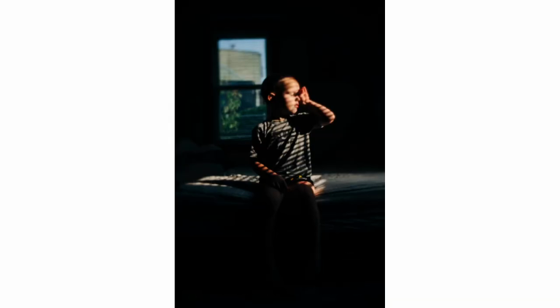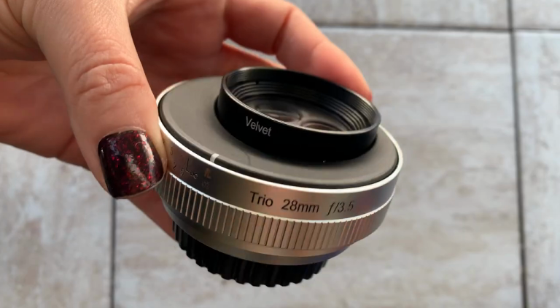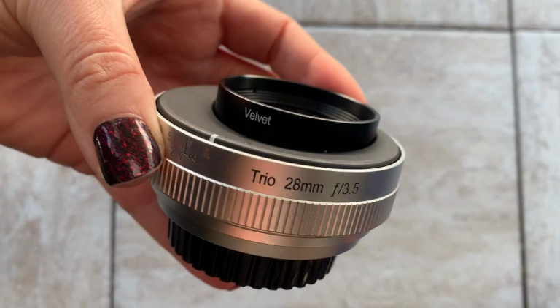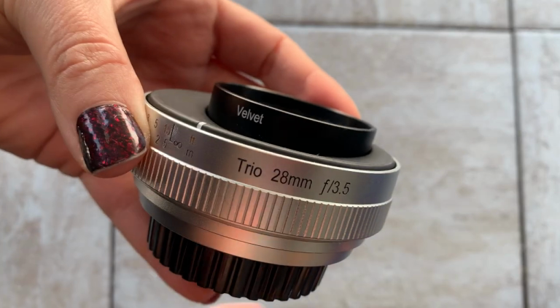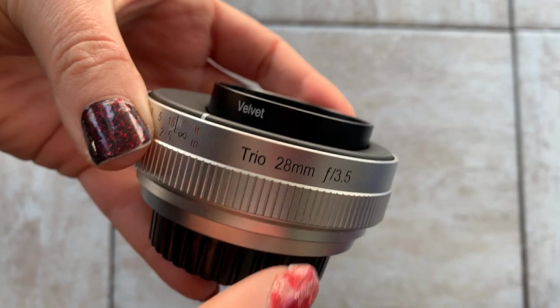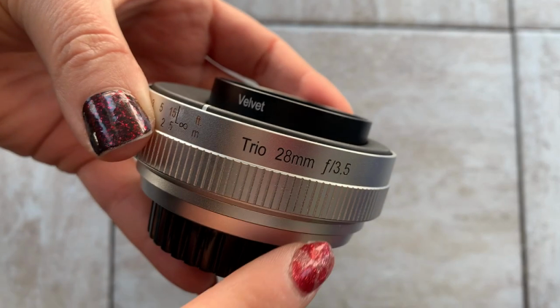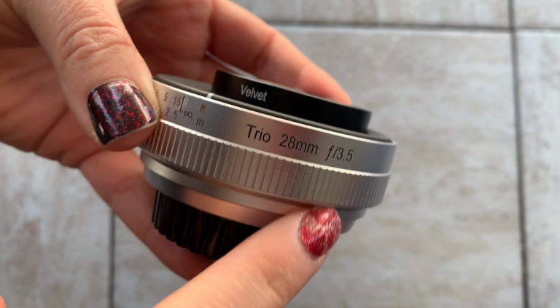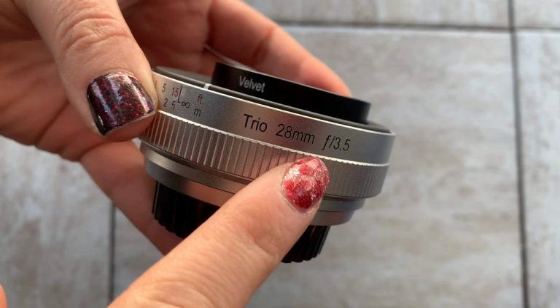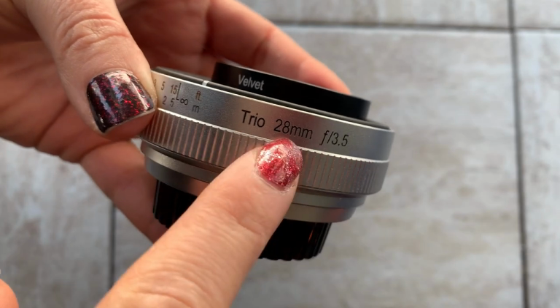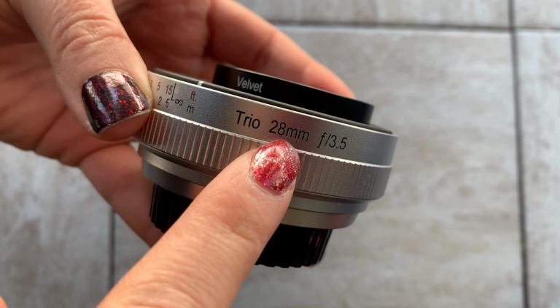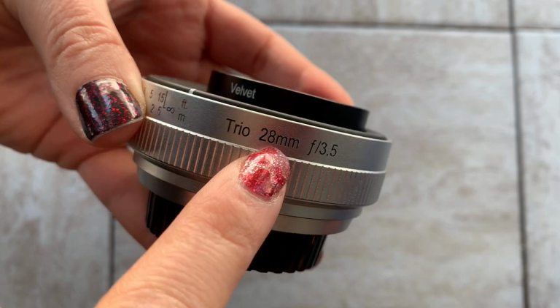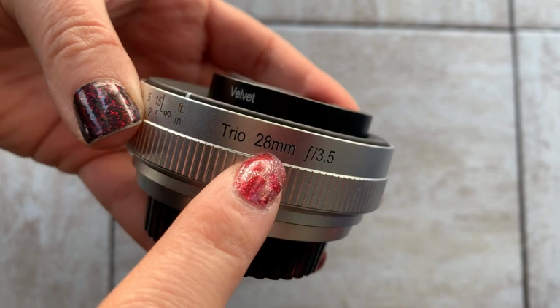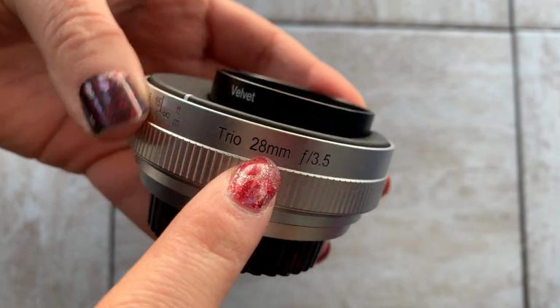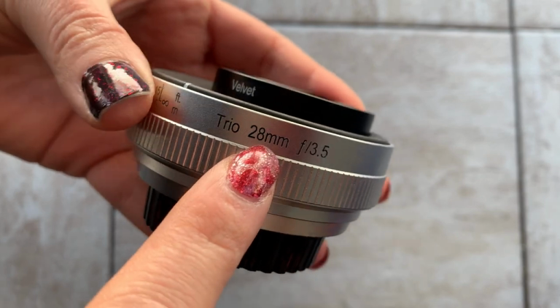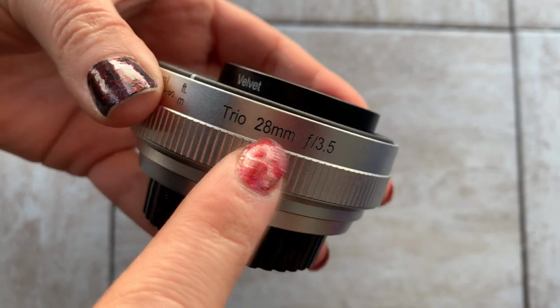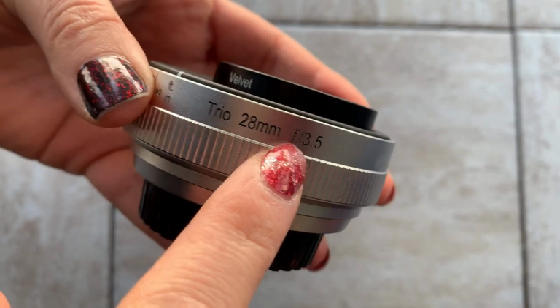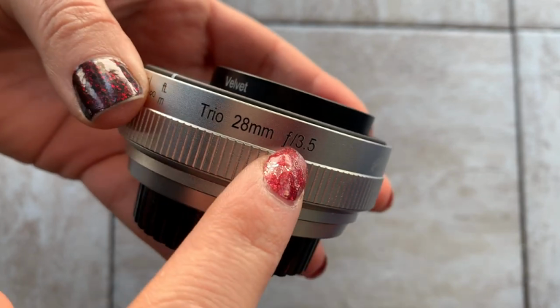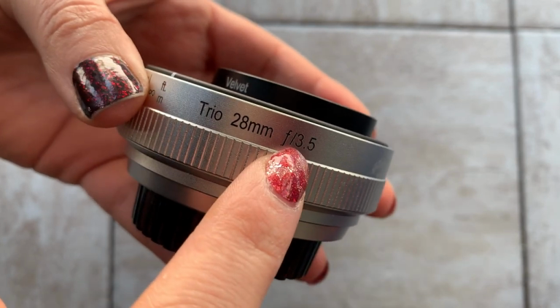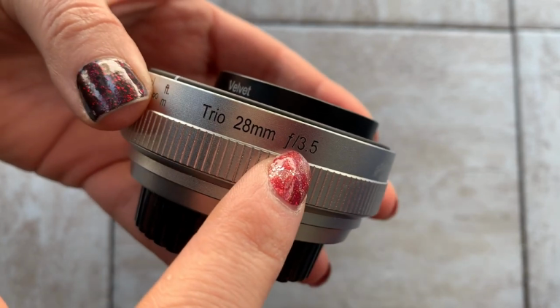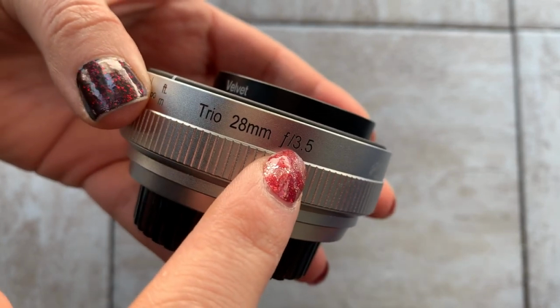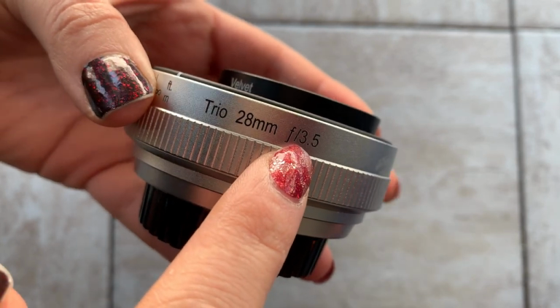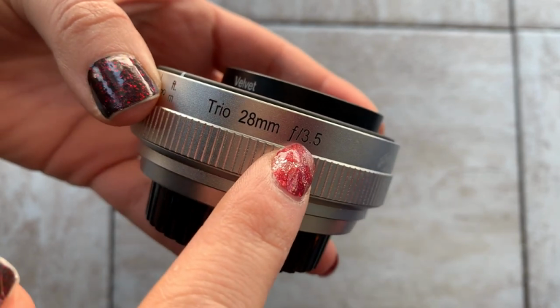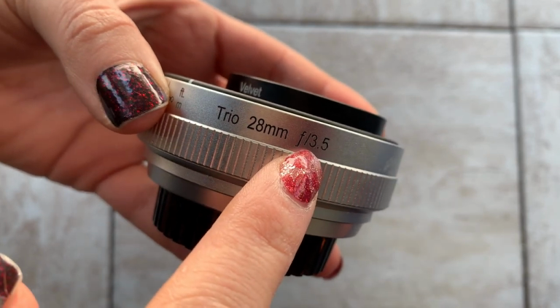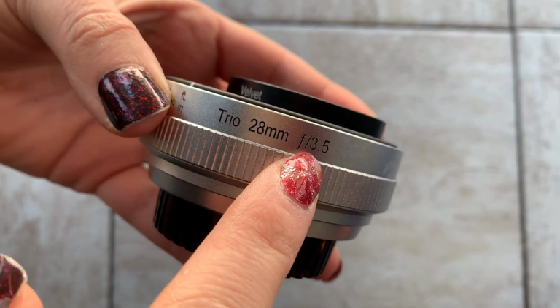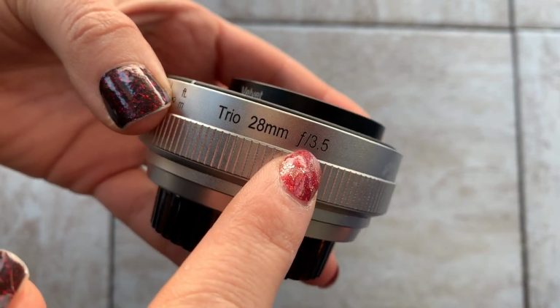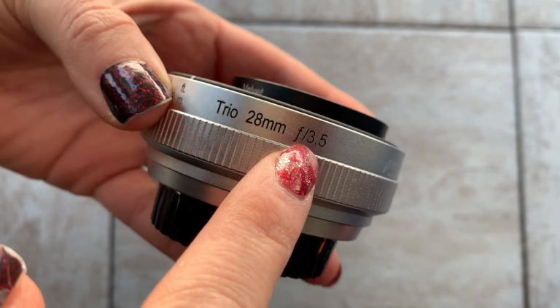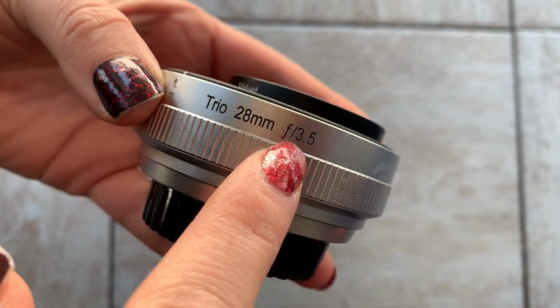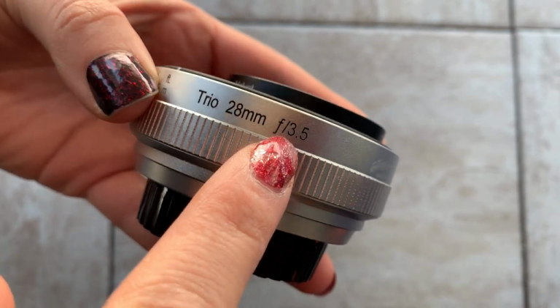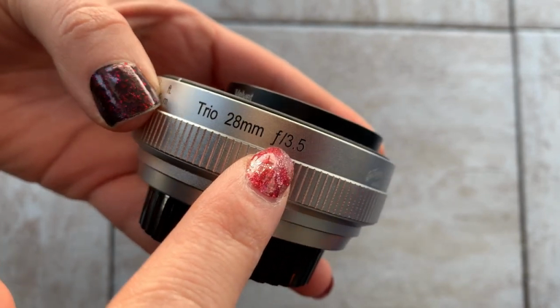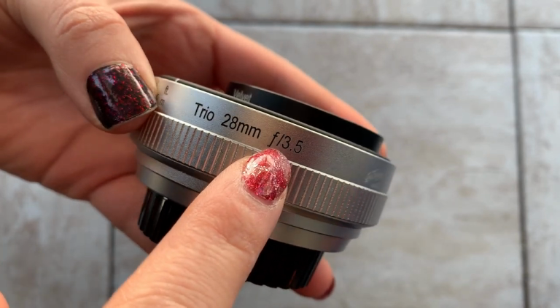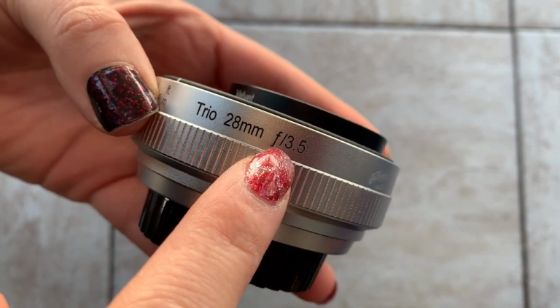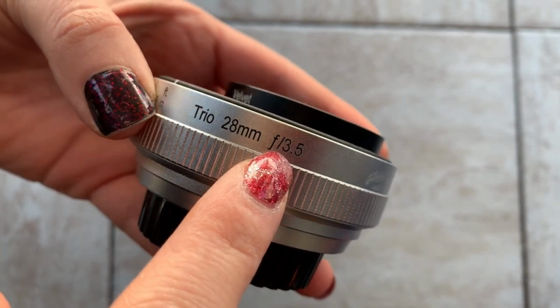The focal length is 28, and the f-stop is set at 3.5.